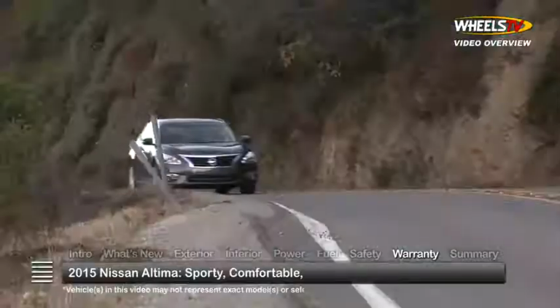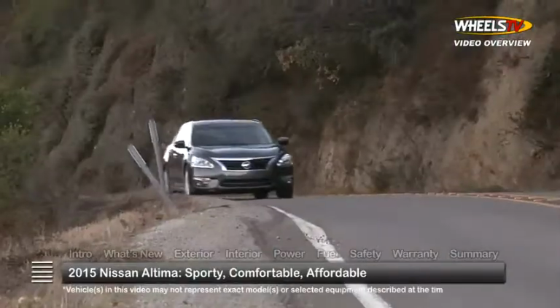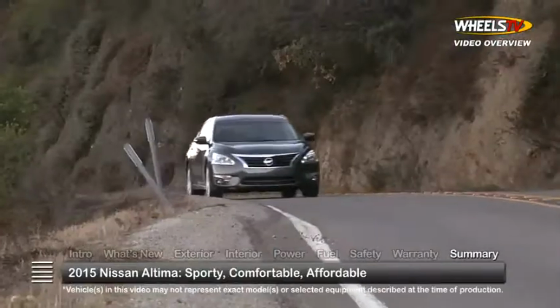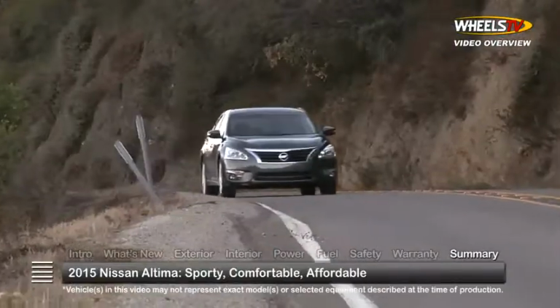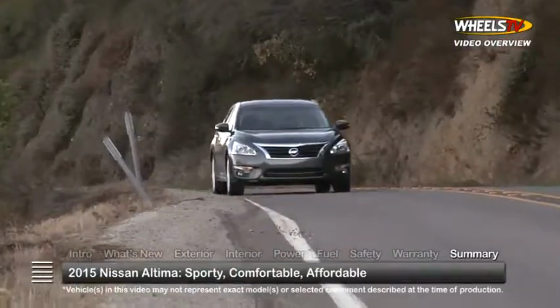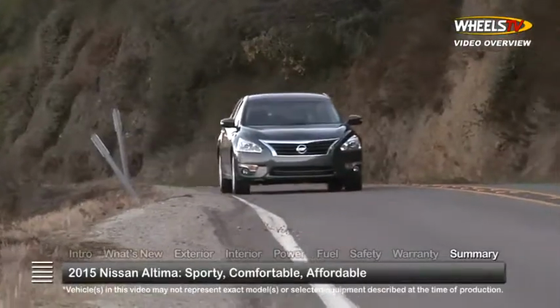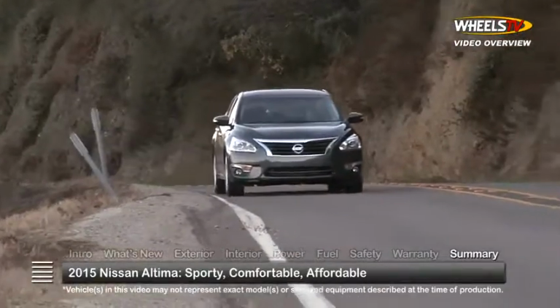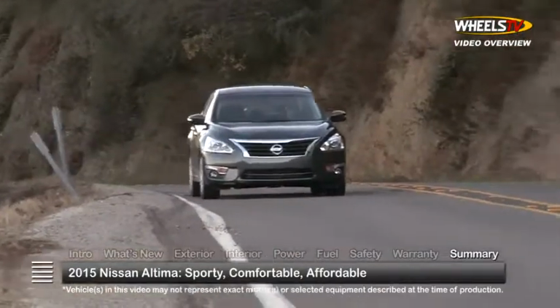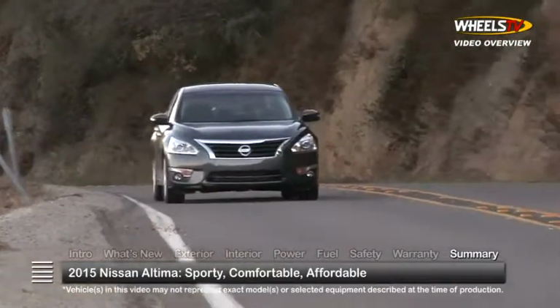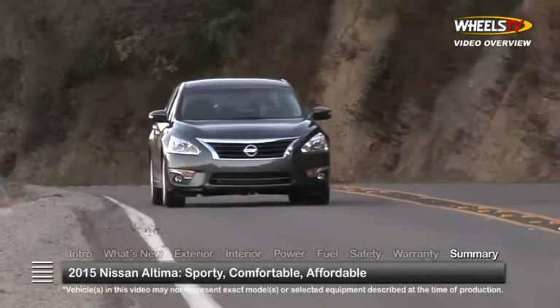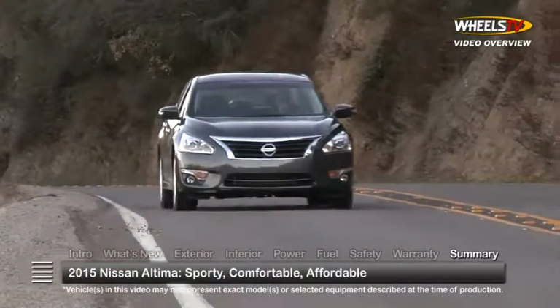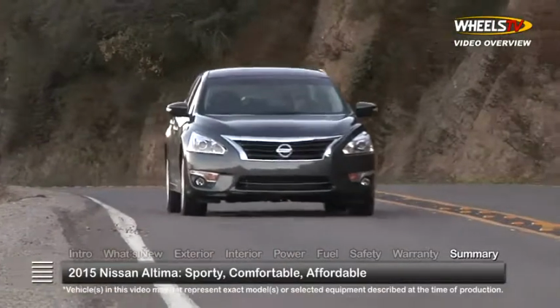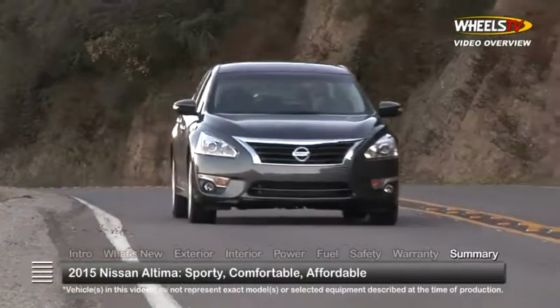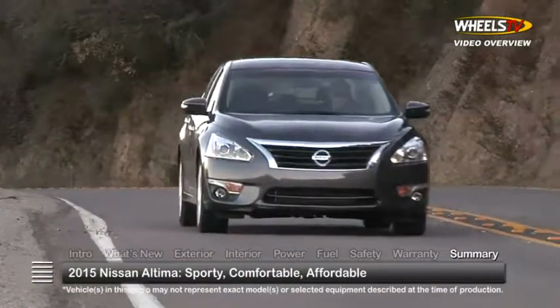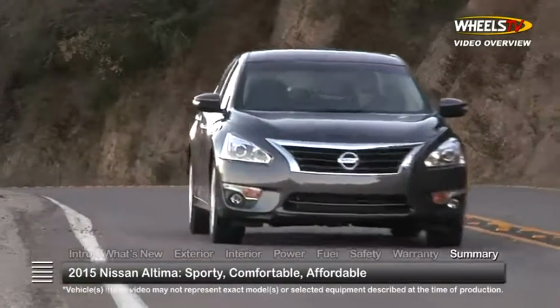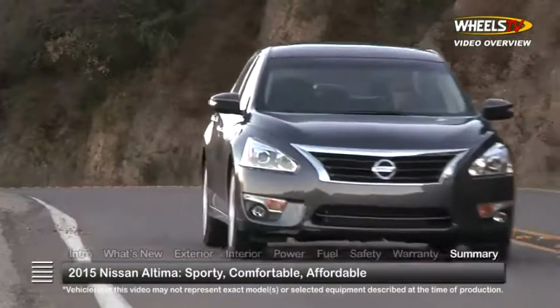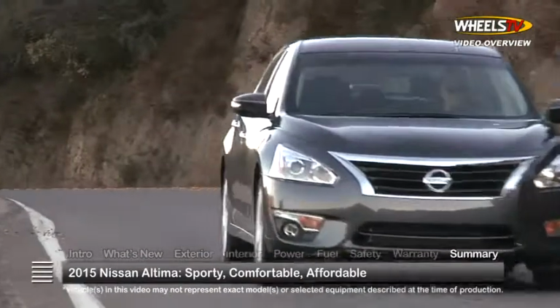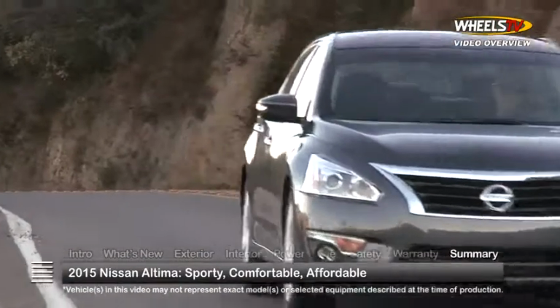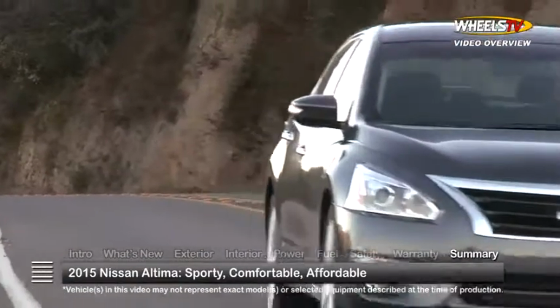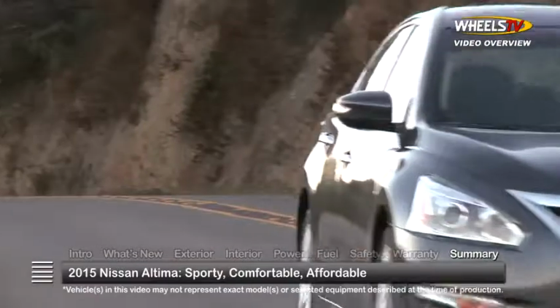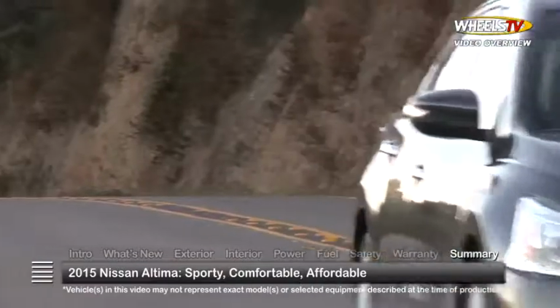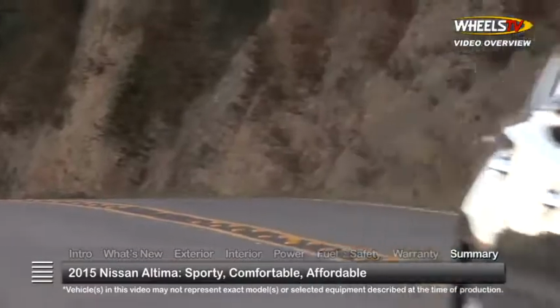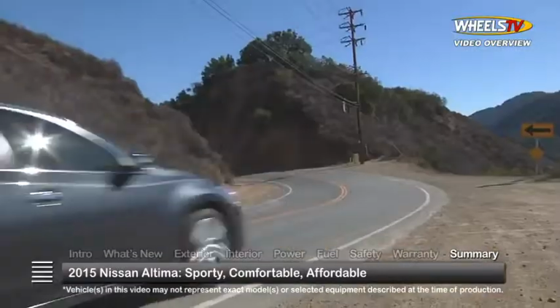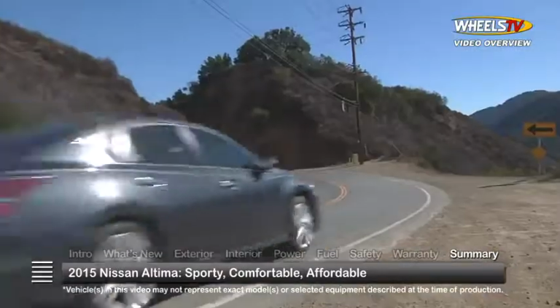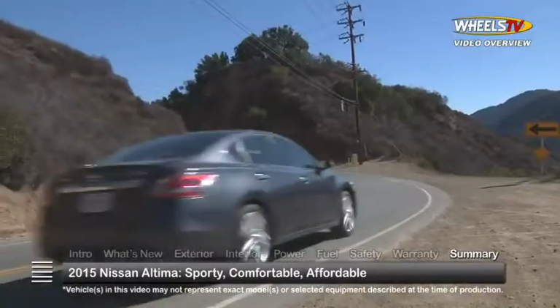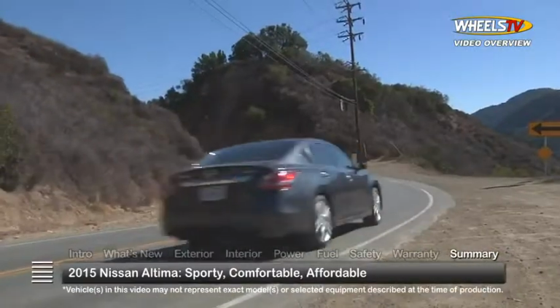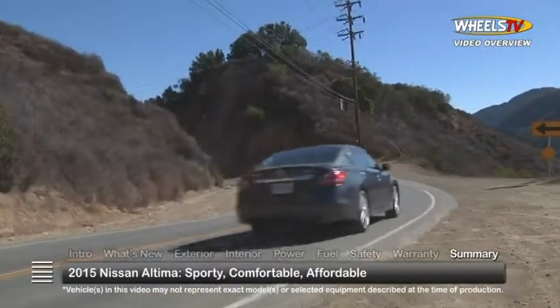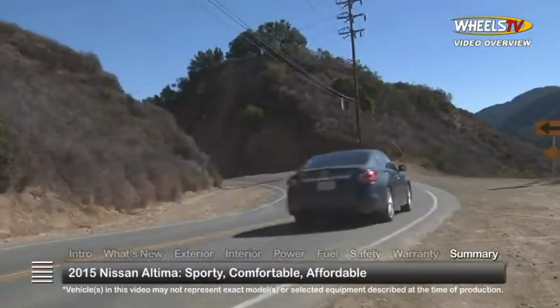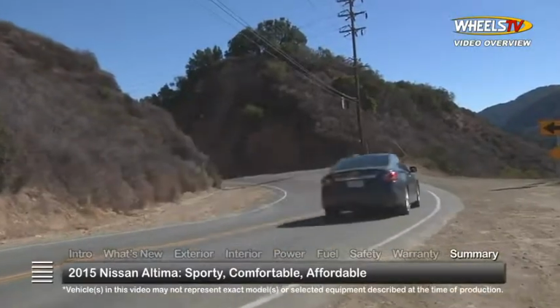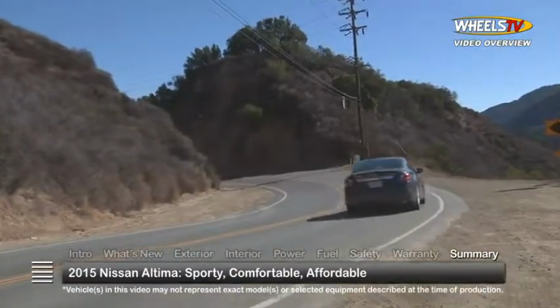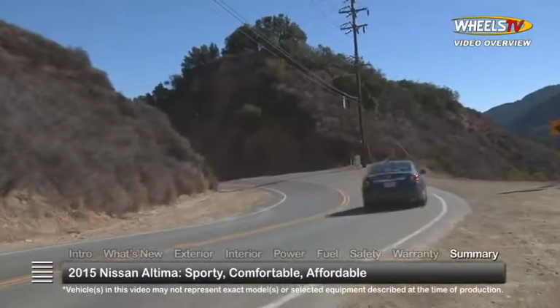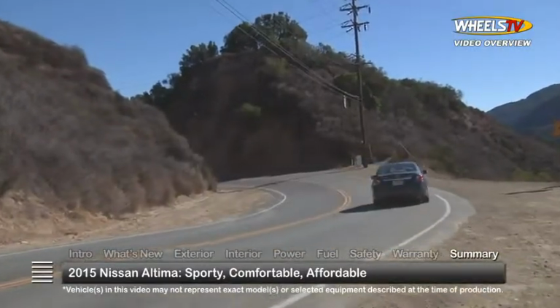Sporty, comfortable, and tech-savvy, the 2015 Nissan Altima puts value into the premium midsize sedan equation.